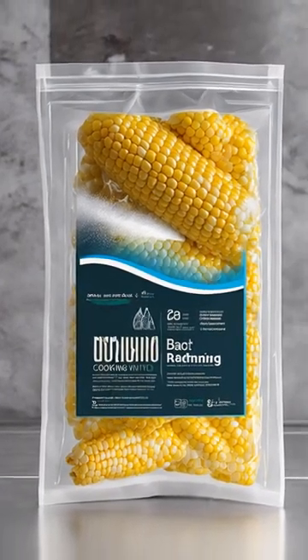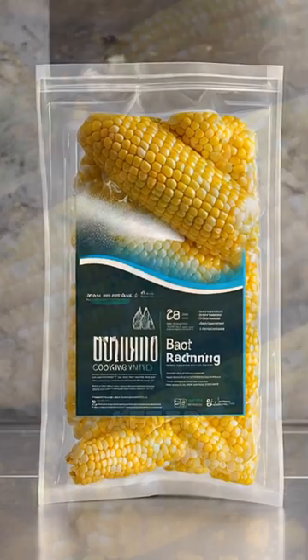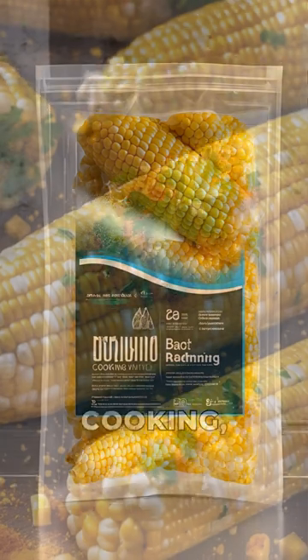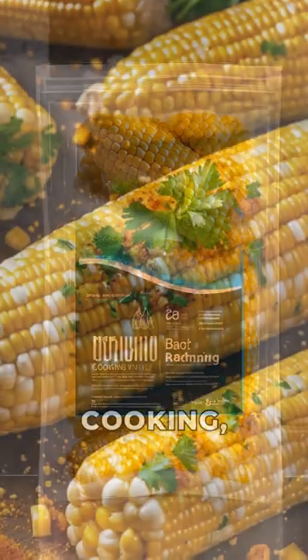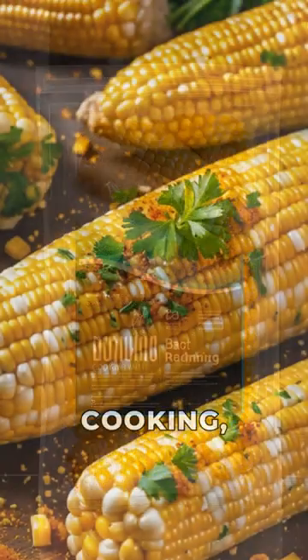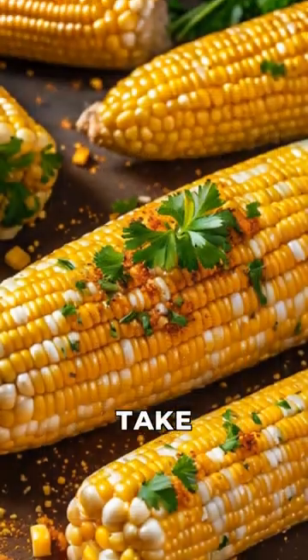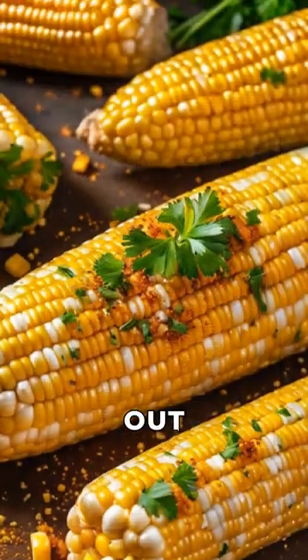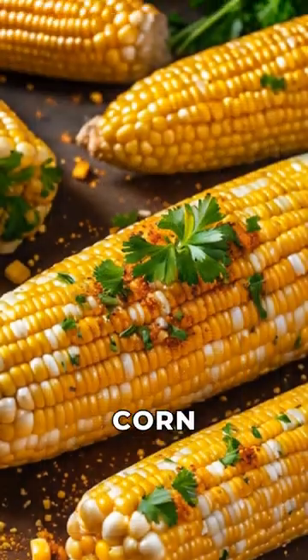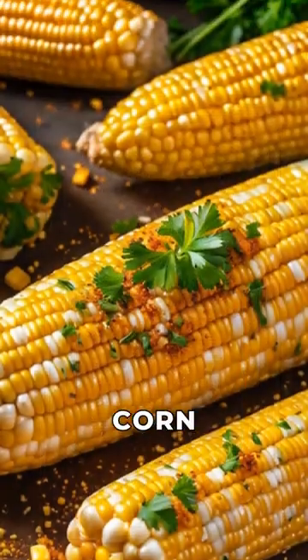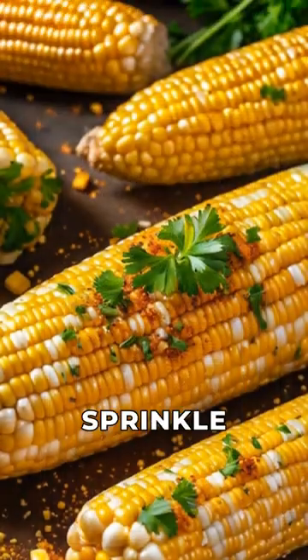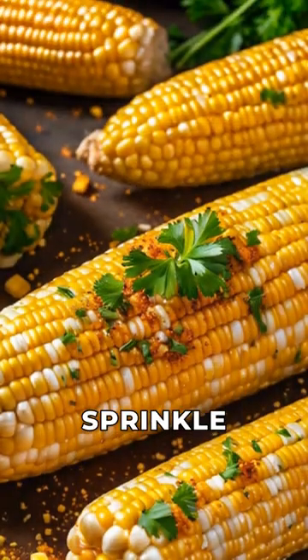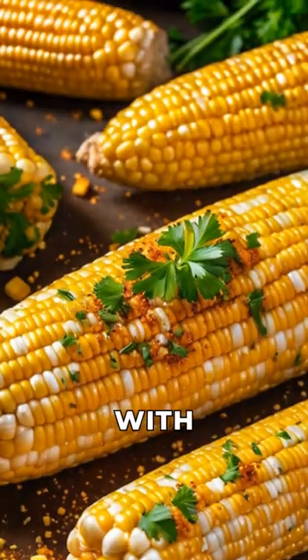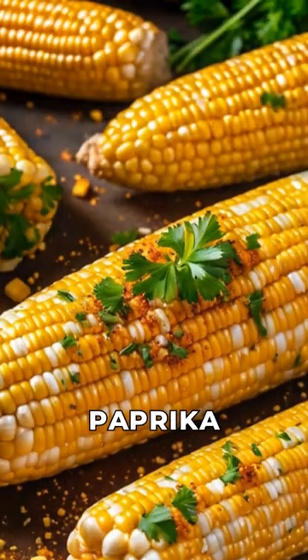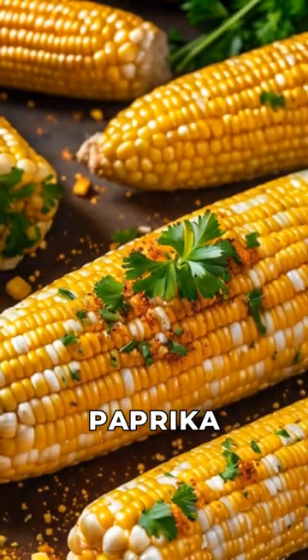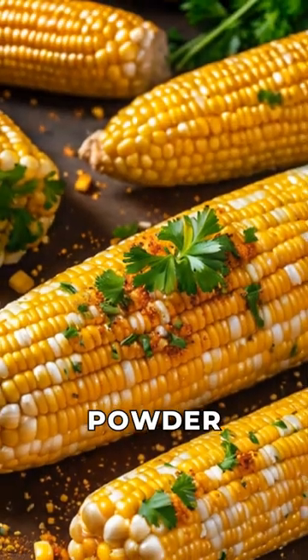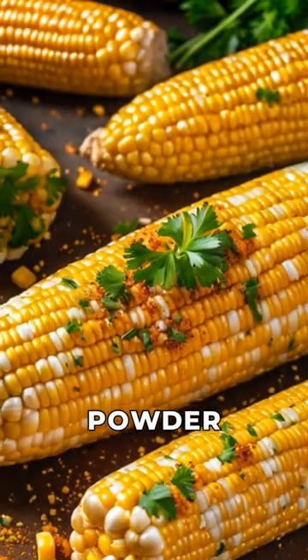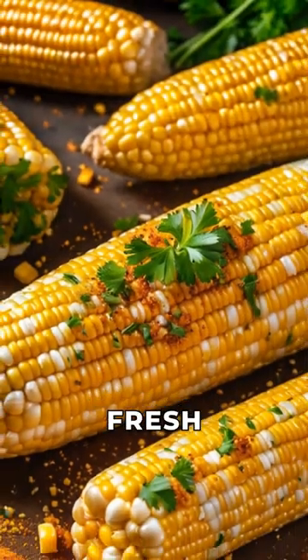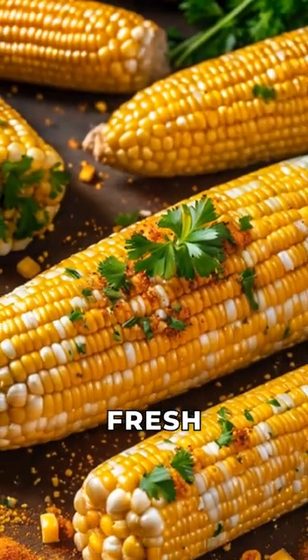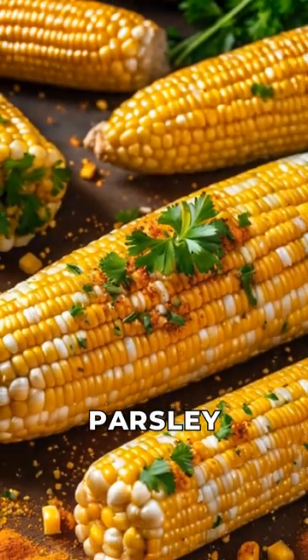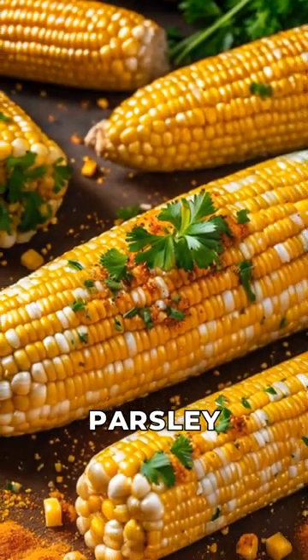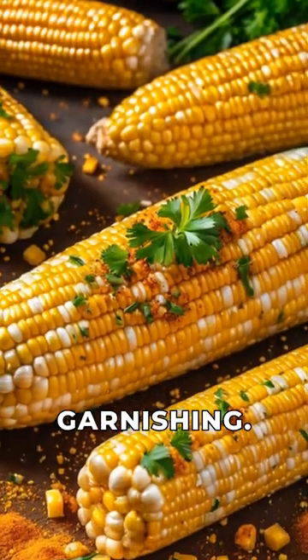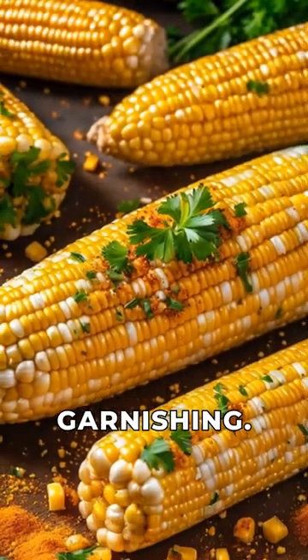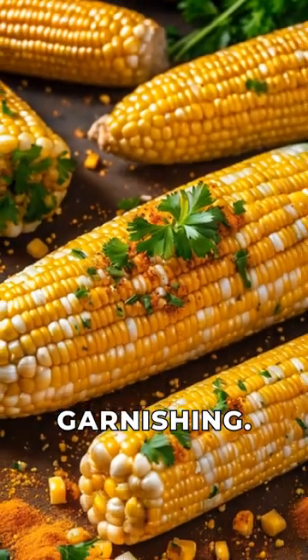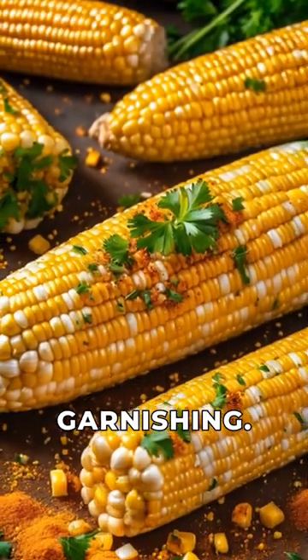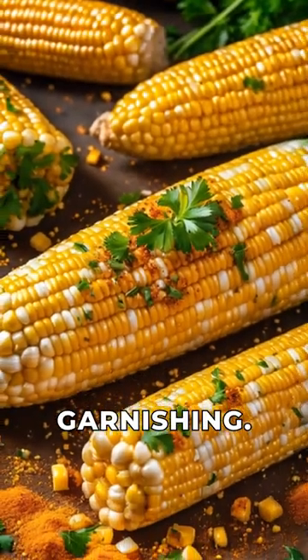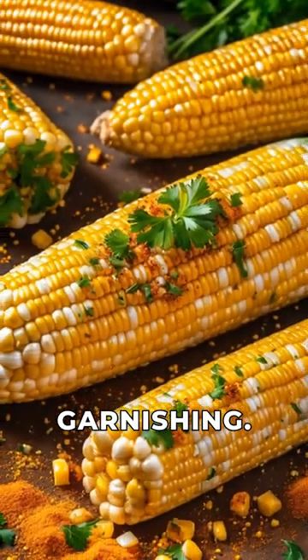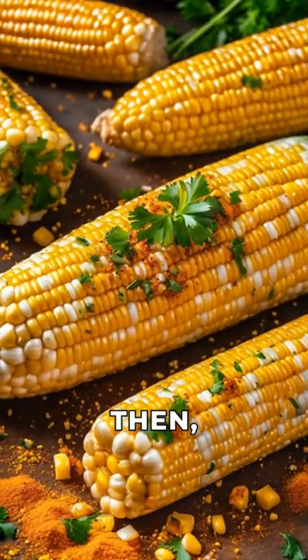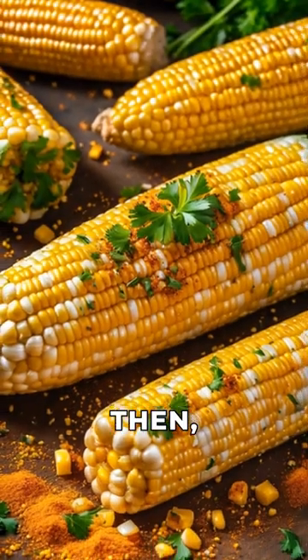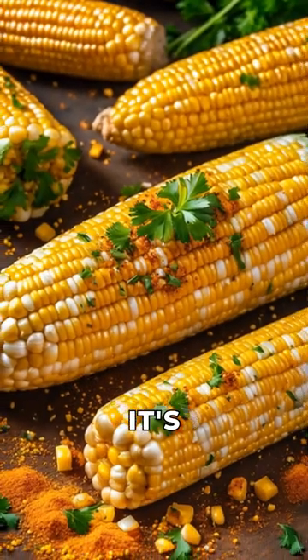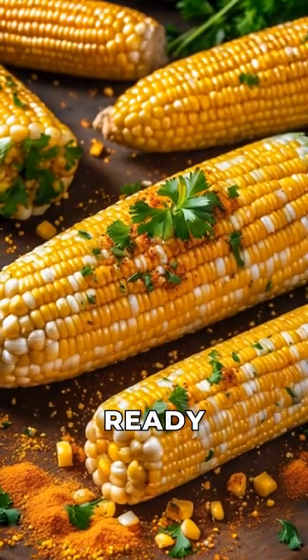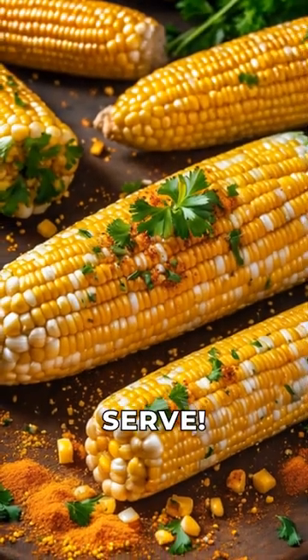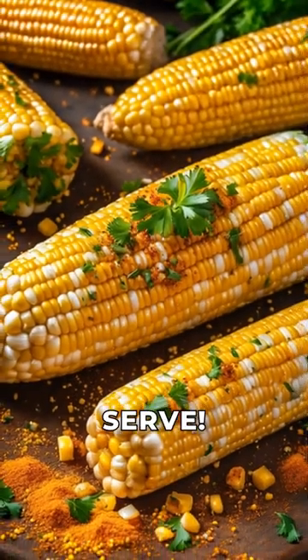After cooking, take out the corn and sprinkle it with paprika powder and fresh parsley for garnishing. Then, it's ready to serve.